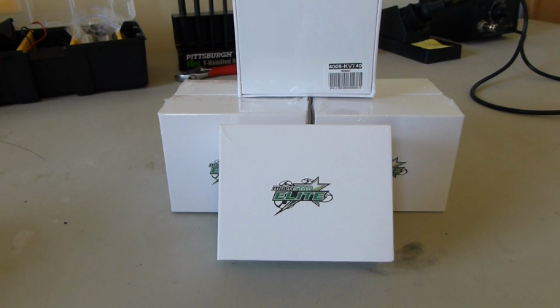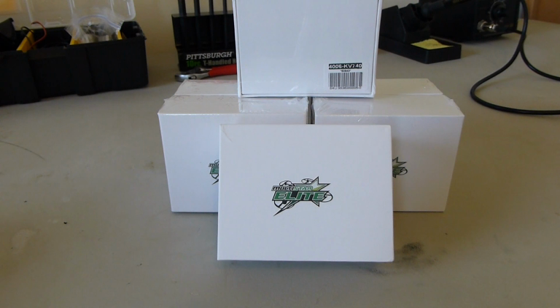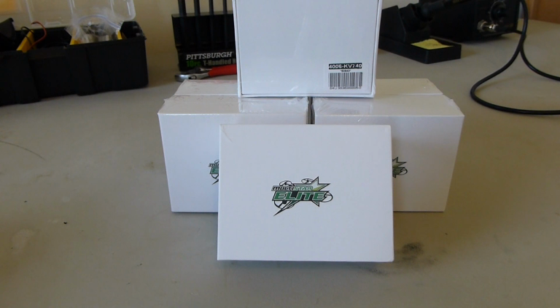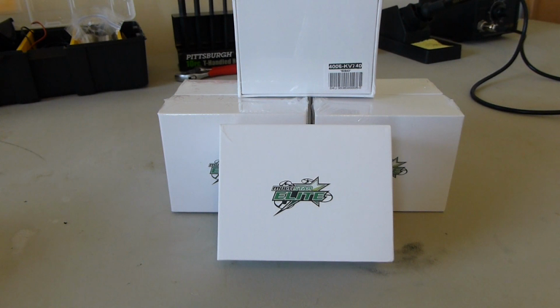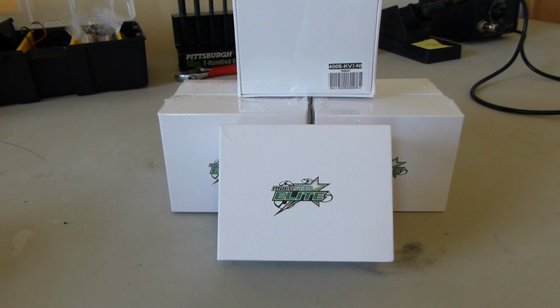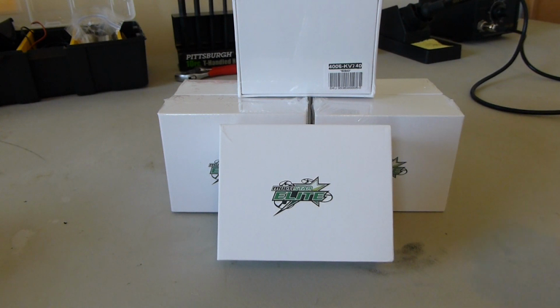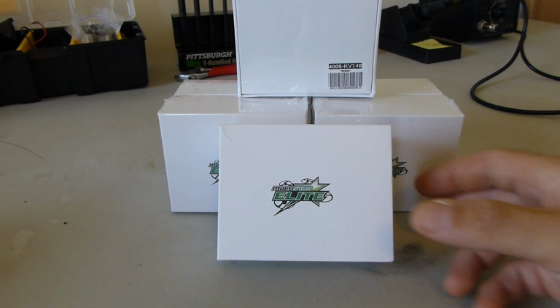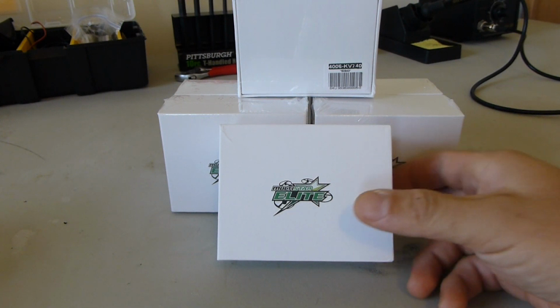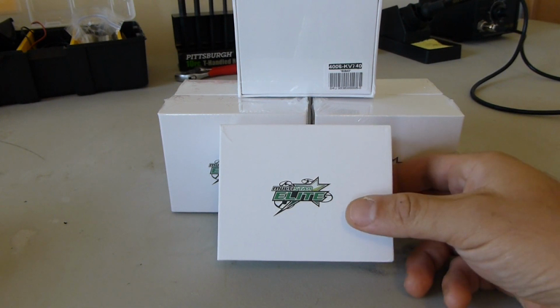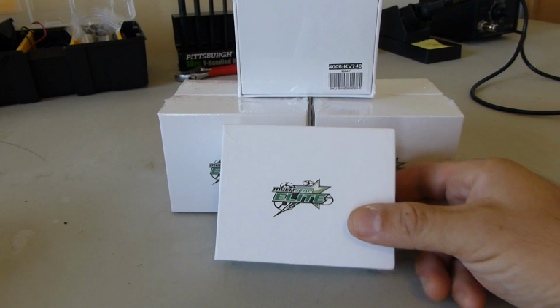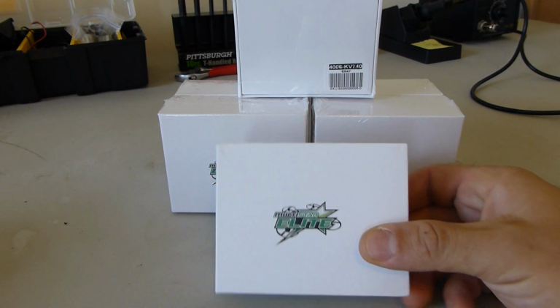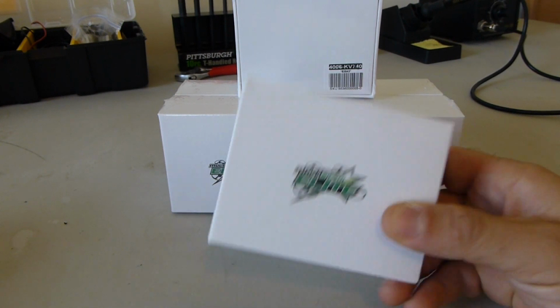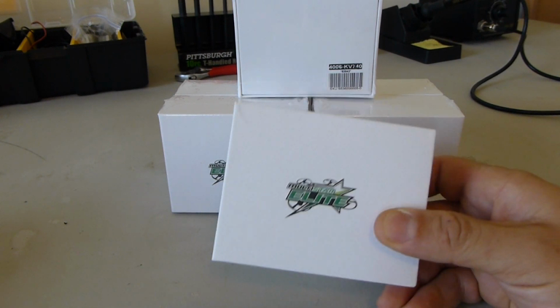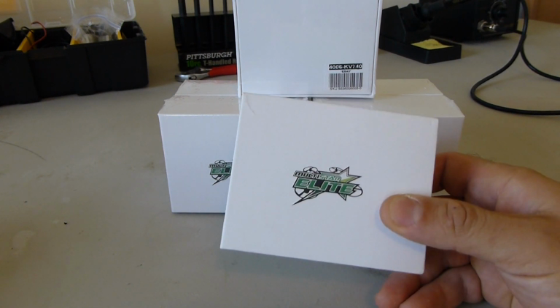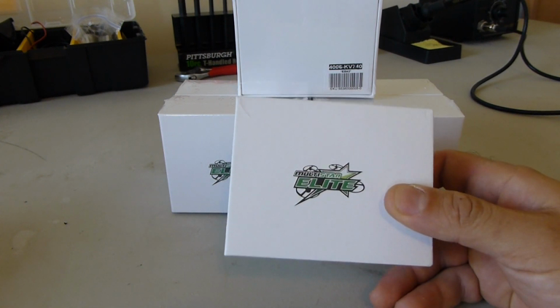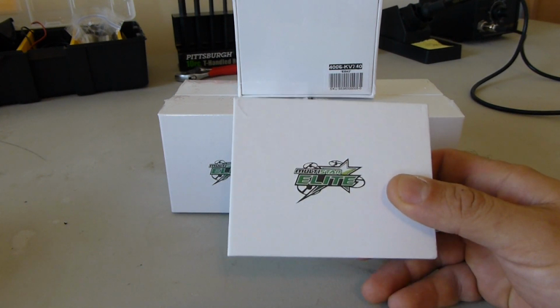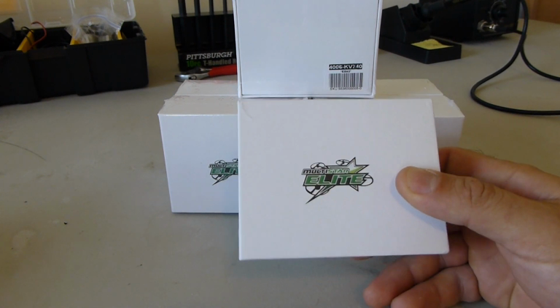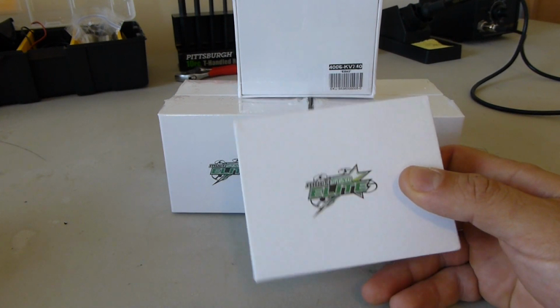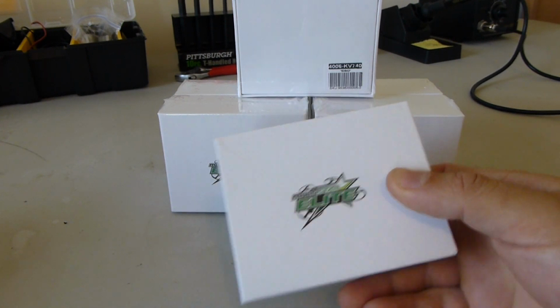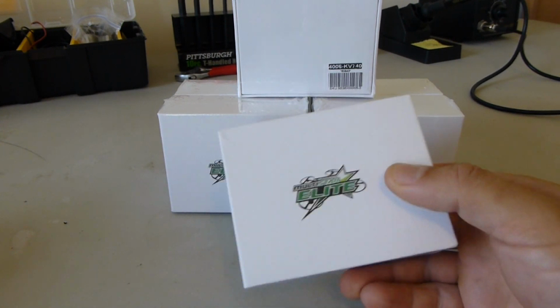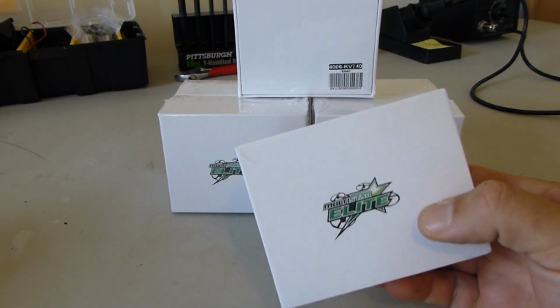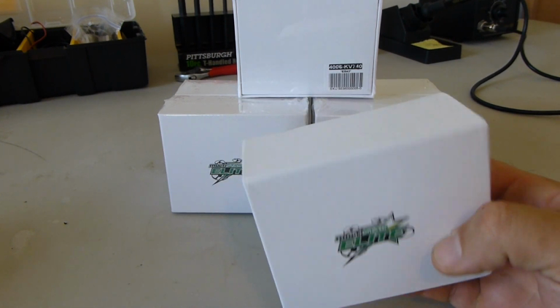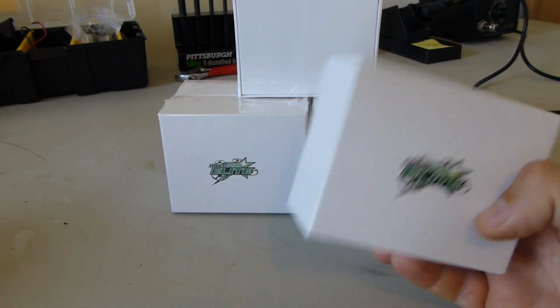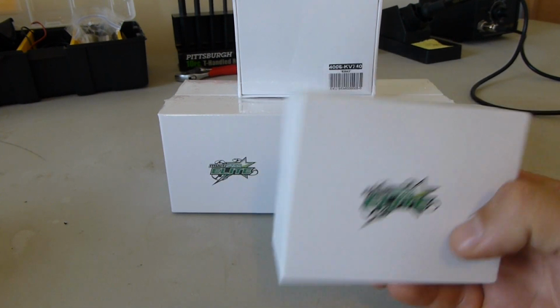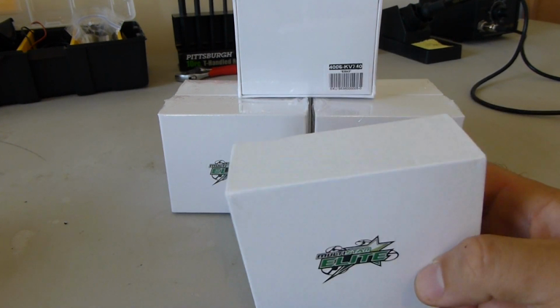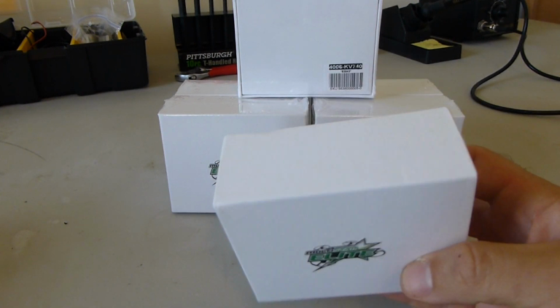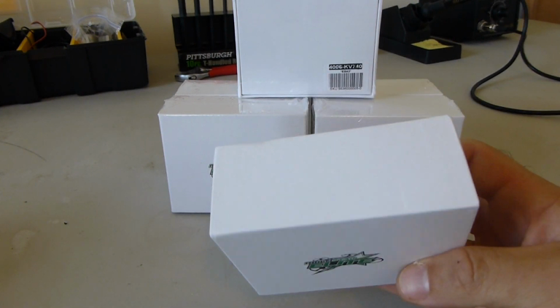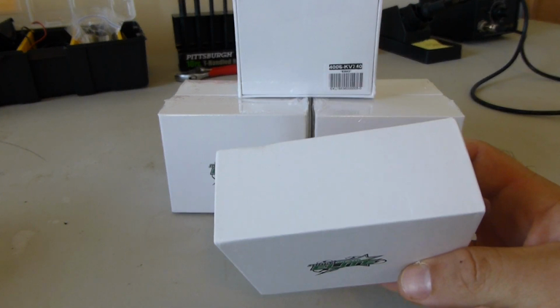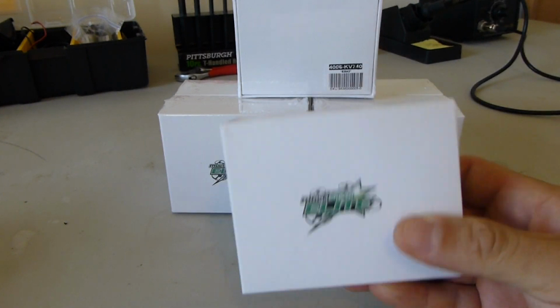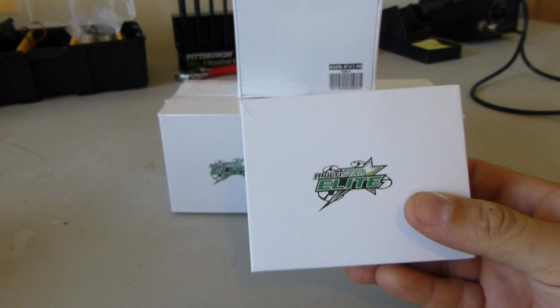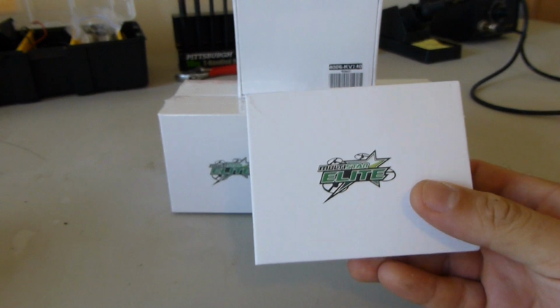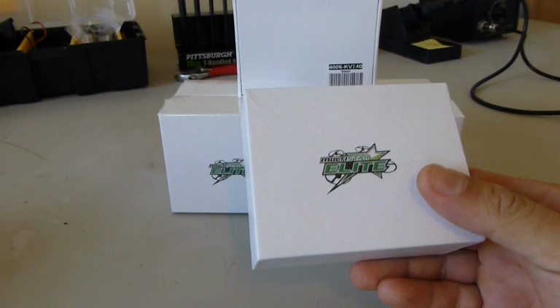Anyway, this is the first mainstream one. I think these are going to be real popular because not many people are flying 8S yet.